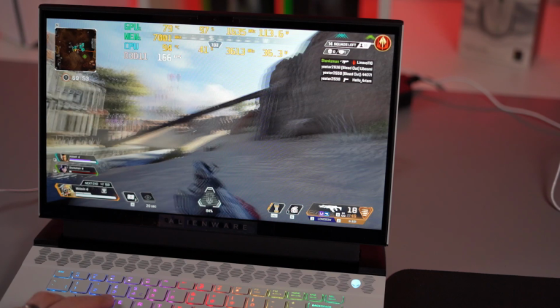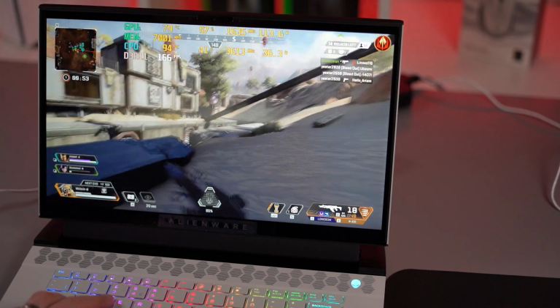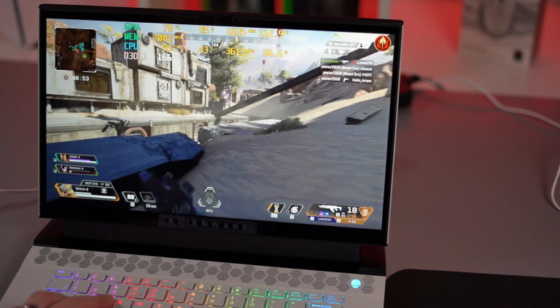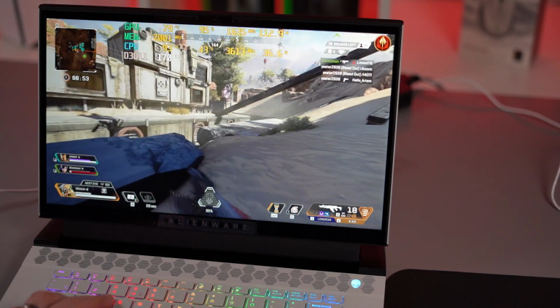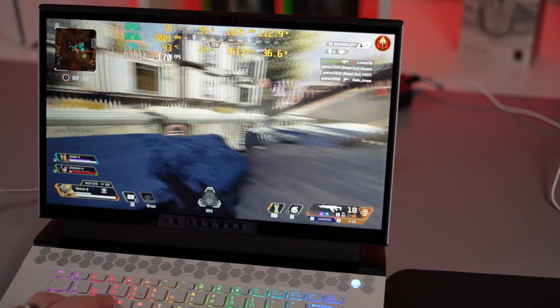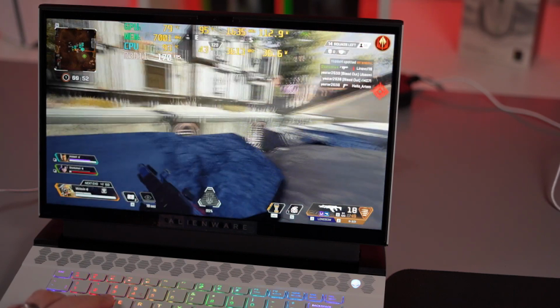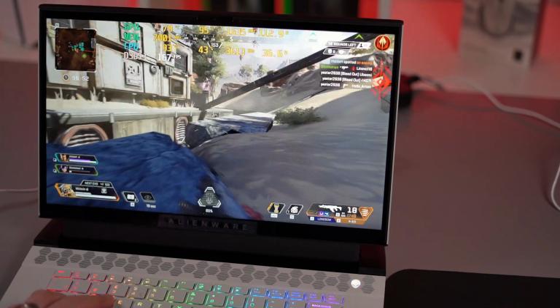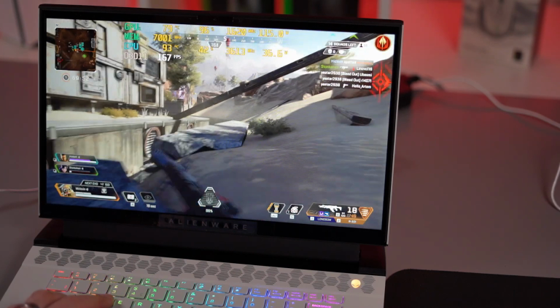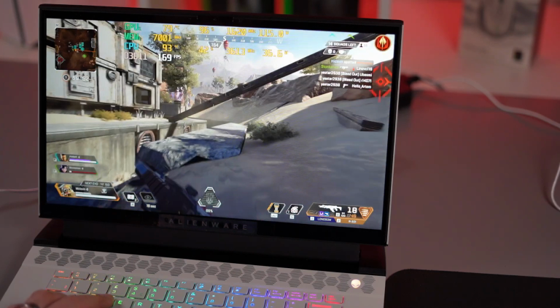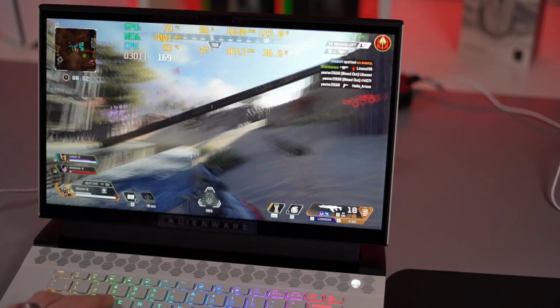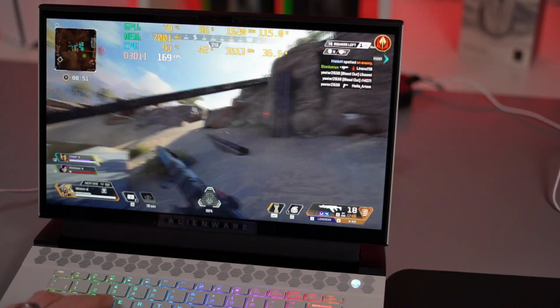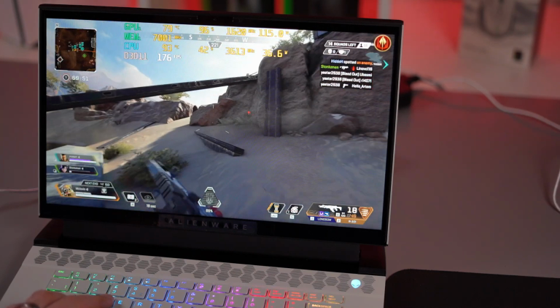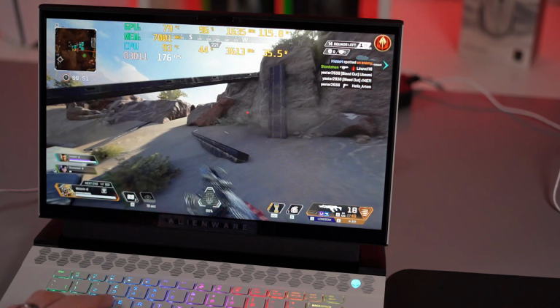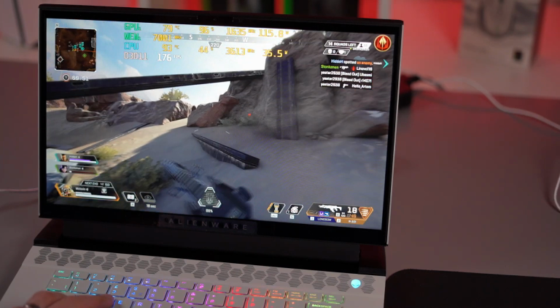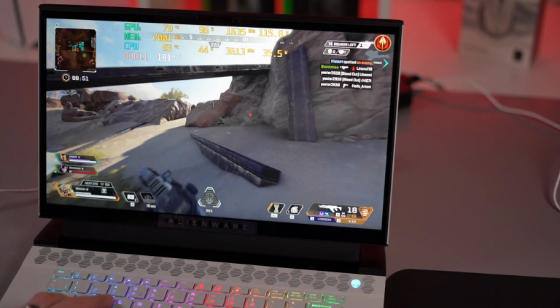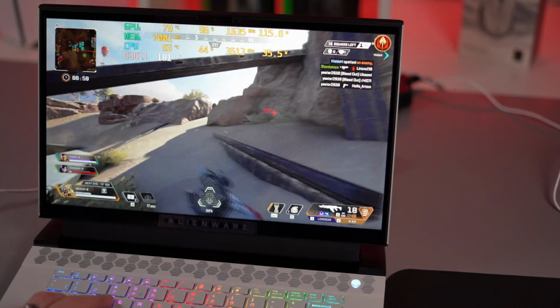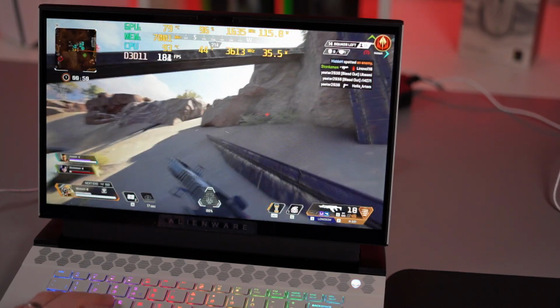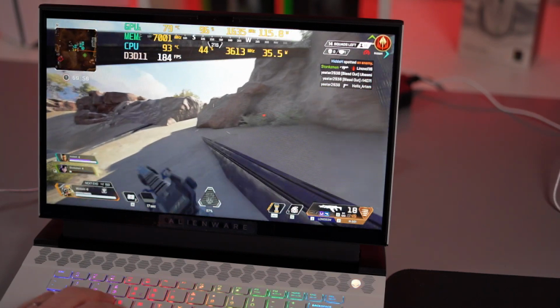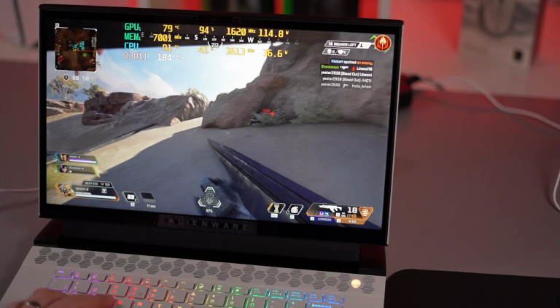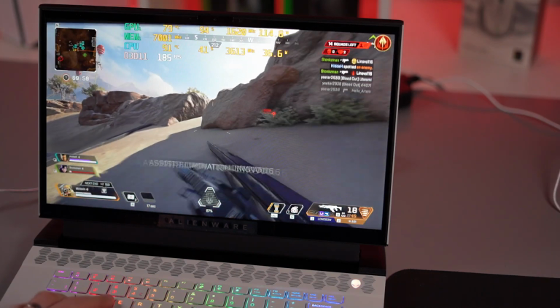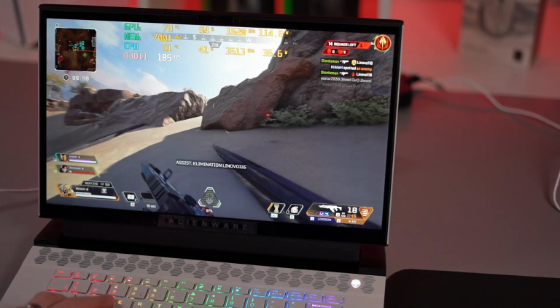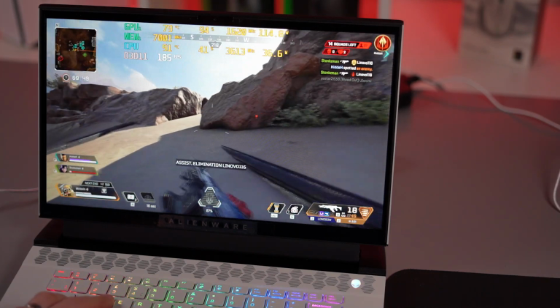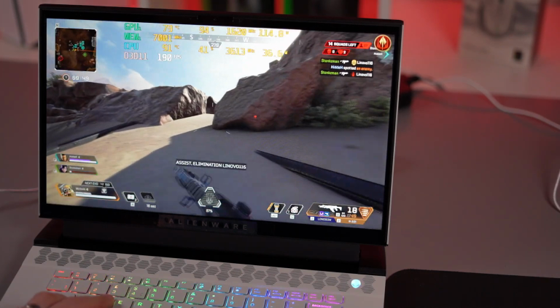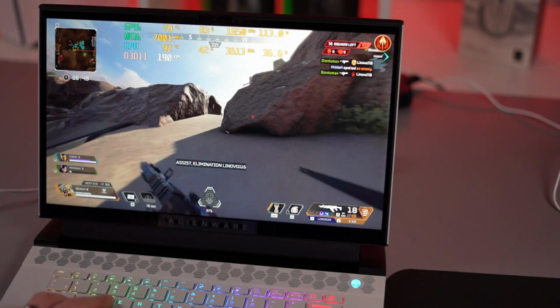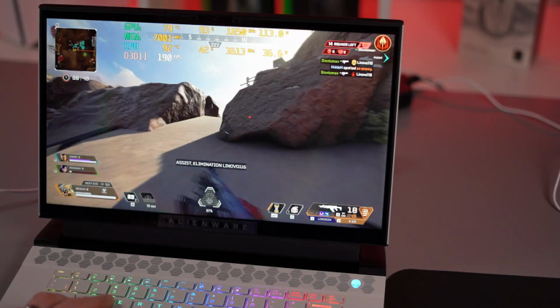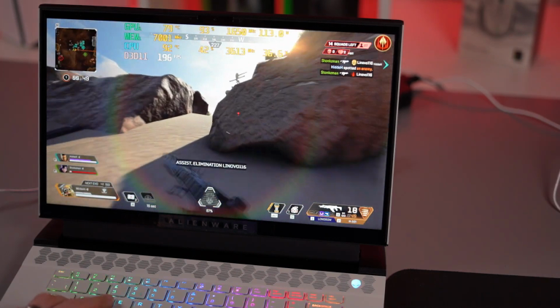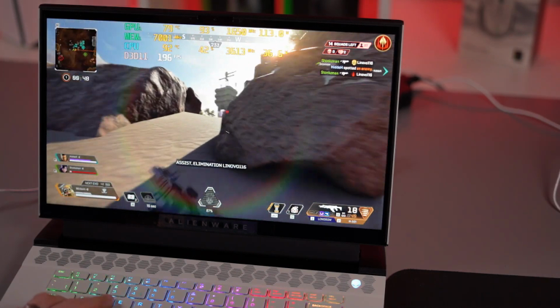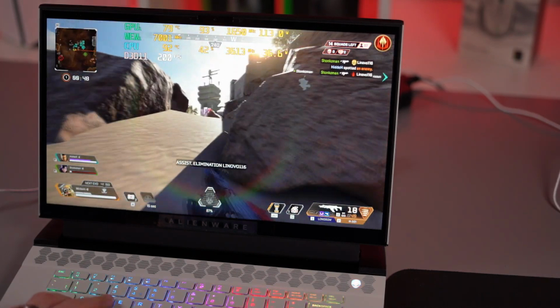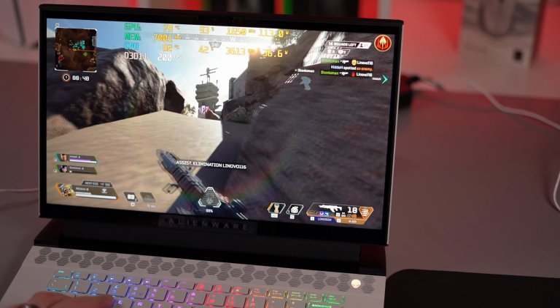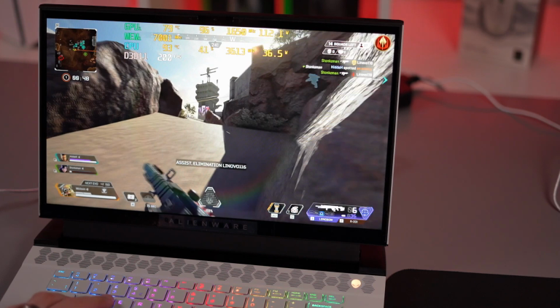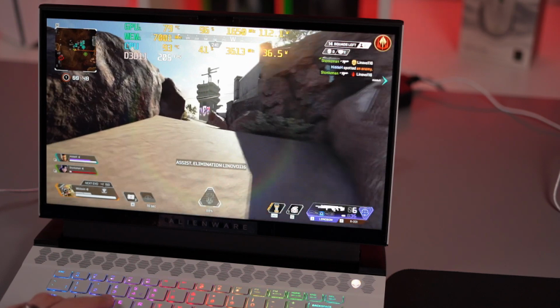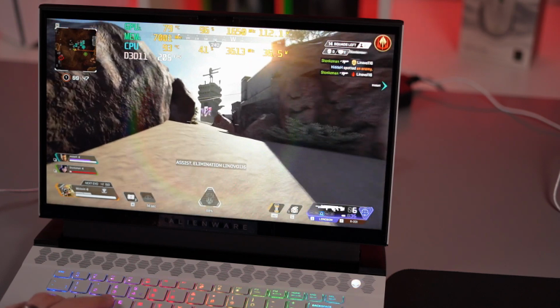Hi, this is David at MASHIT. Tonight we're going to be looking at Alienware's new BIOS option, which is the TCC.